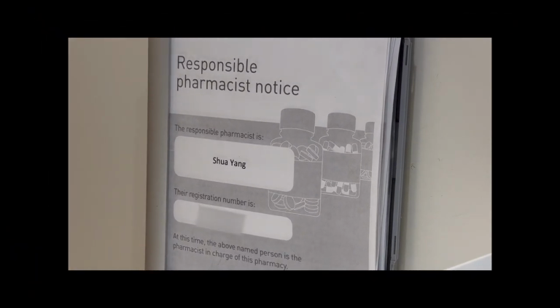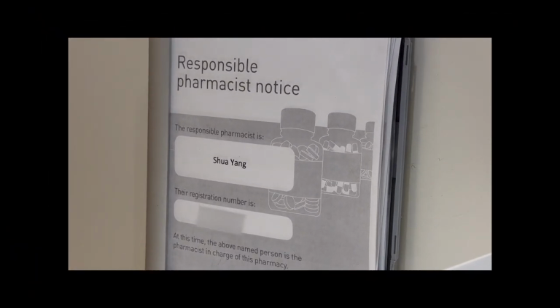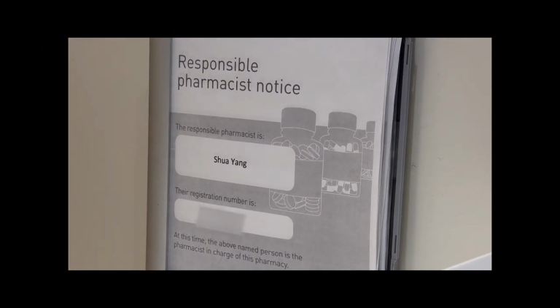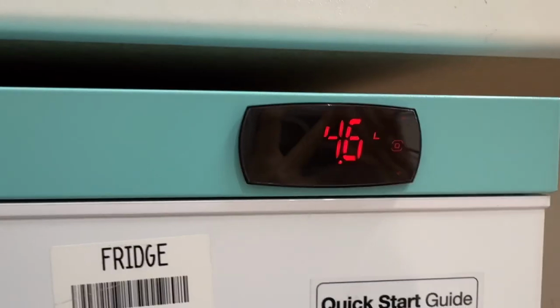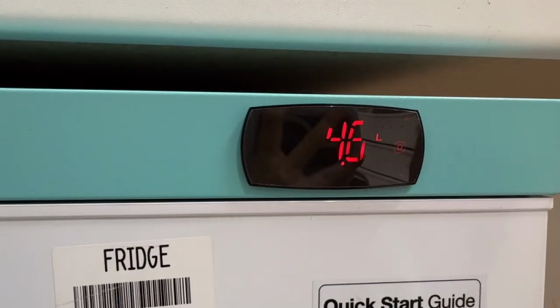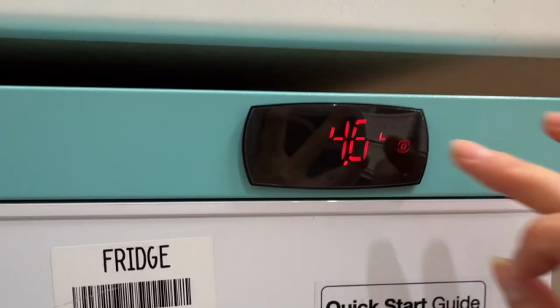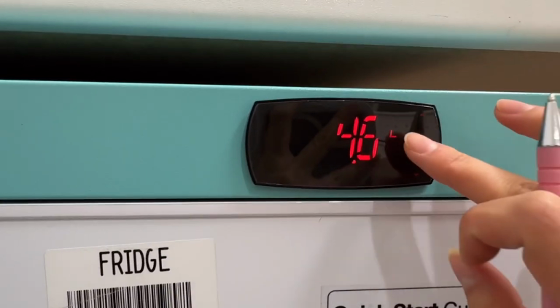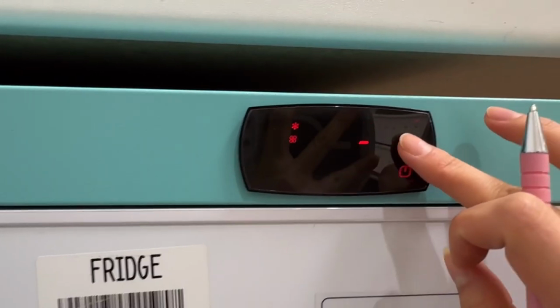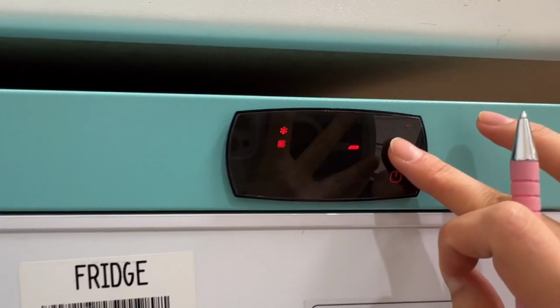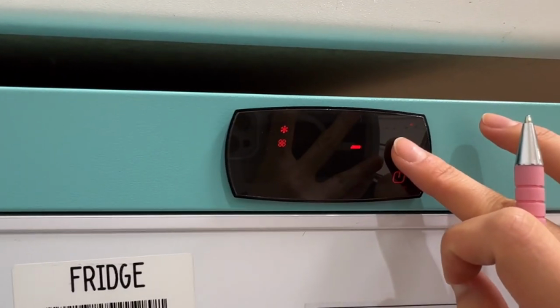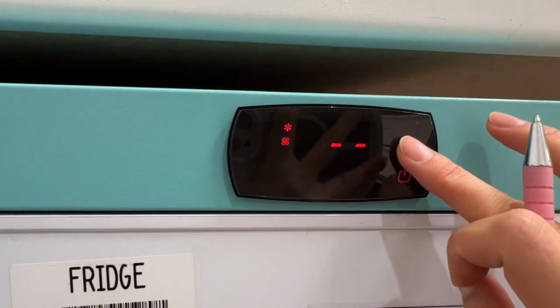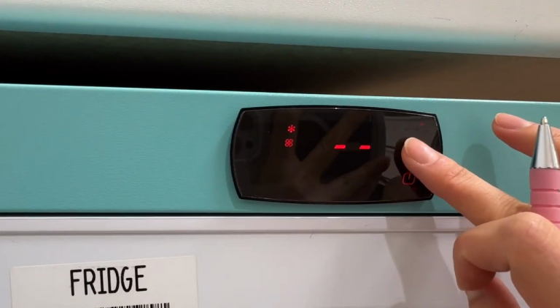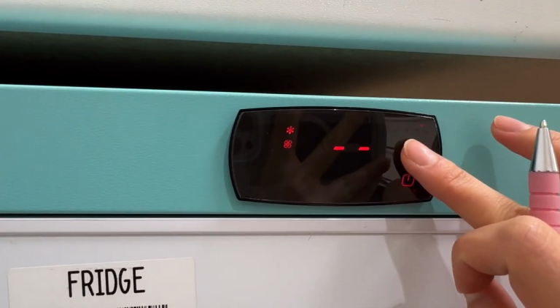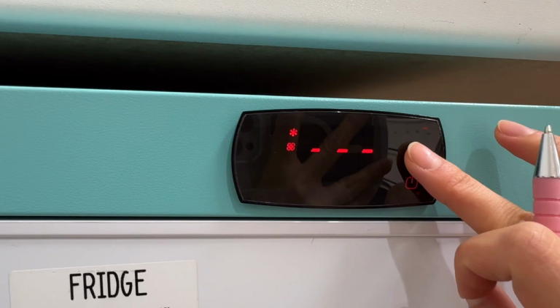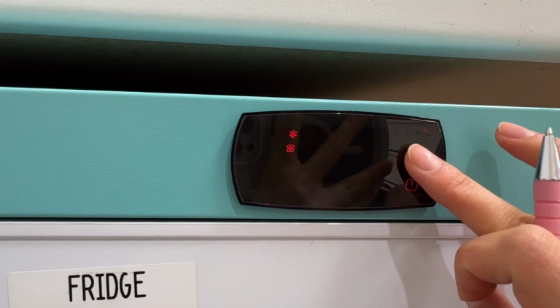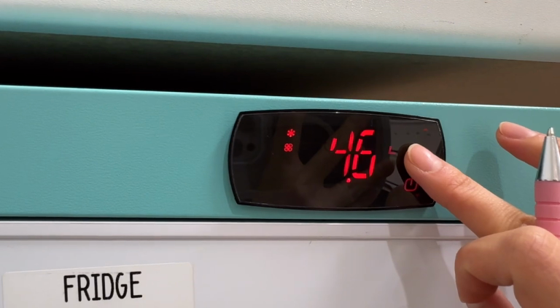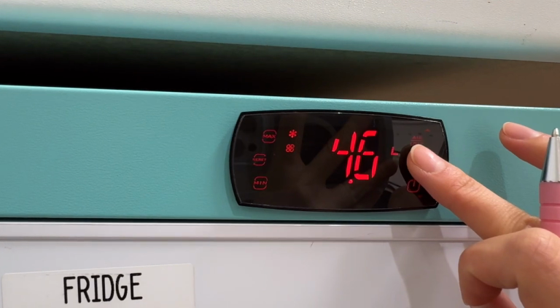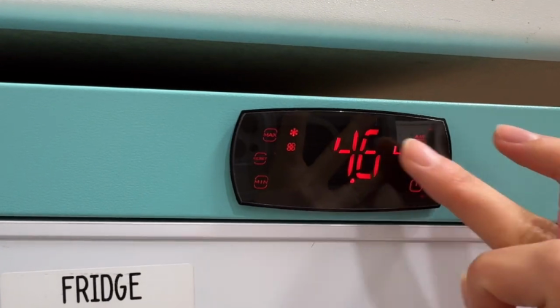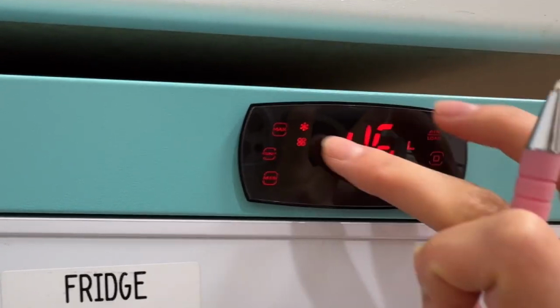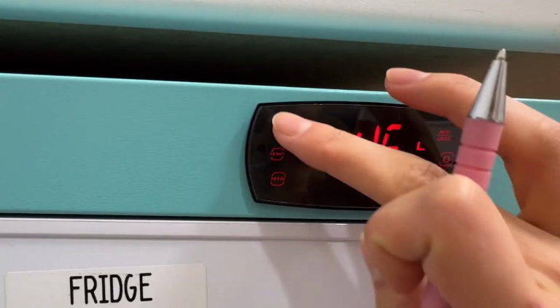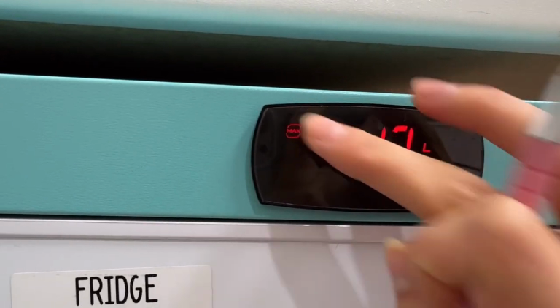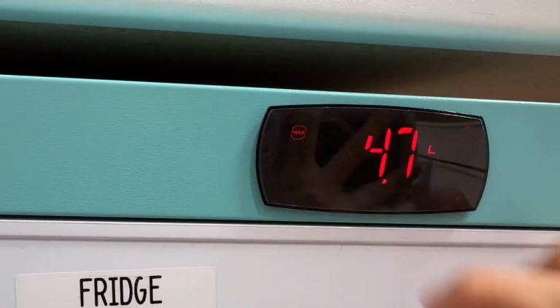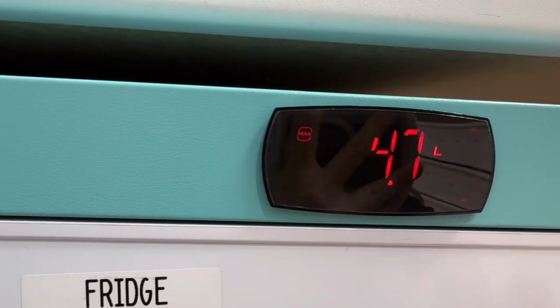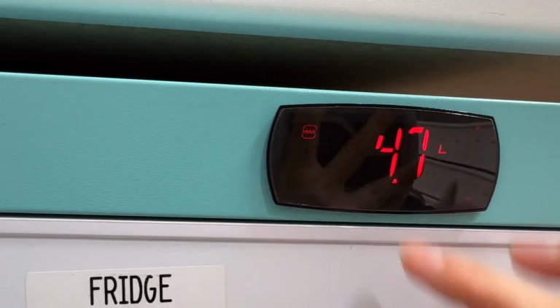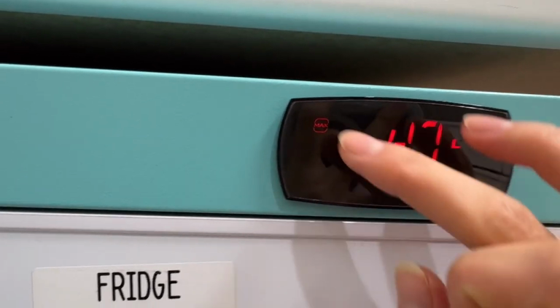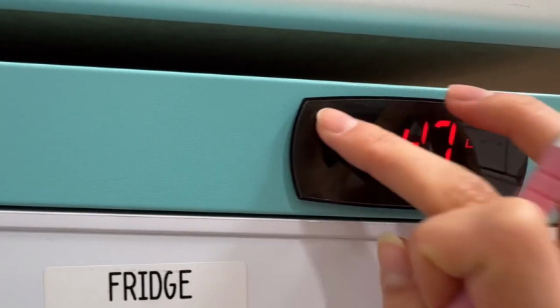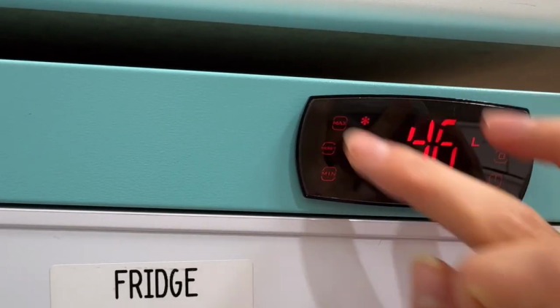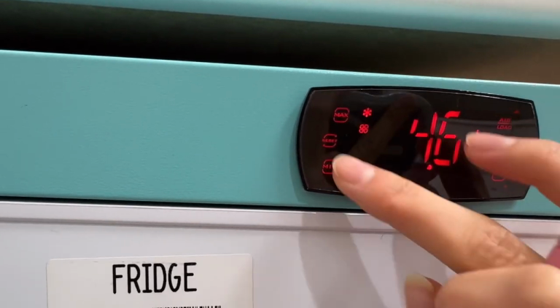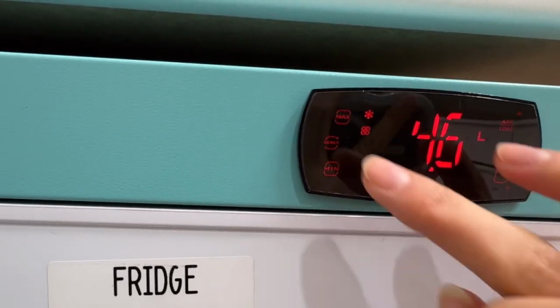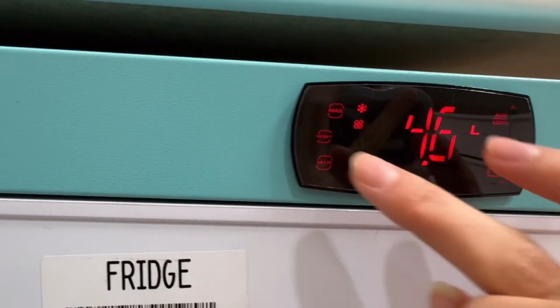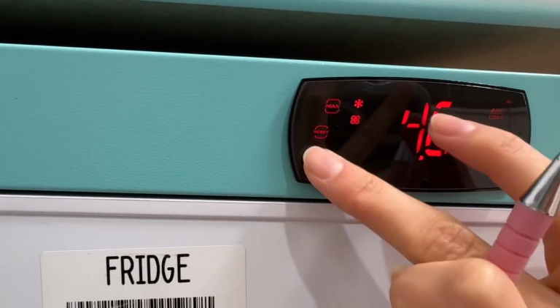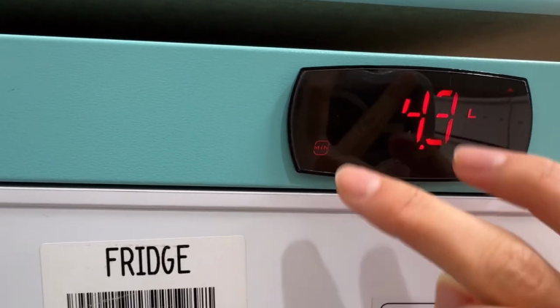I then check the fridge temperatures. We have three in the walk-in pharmacy and I check them all then reset them.